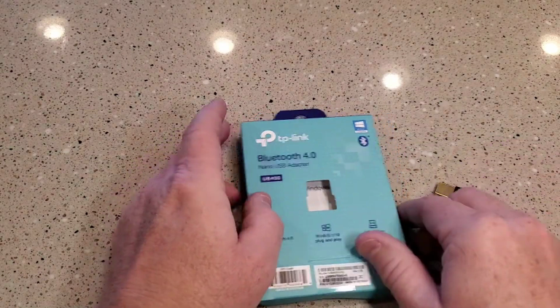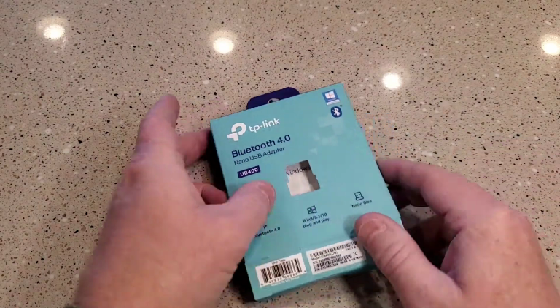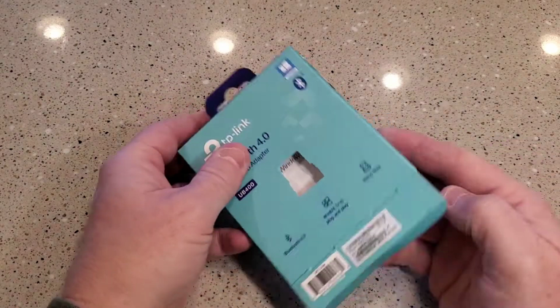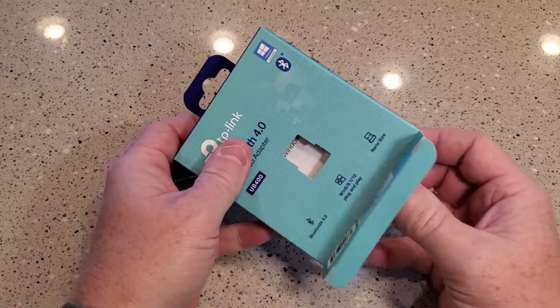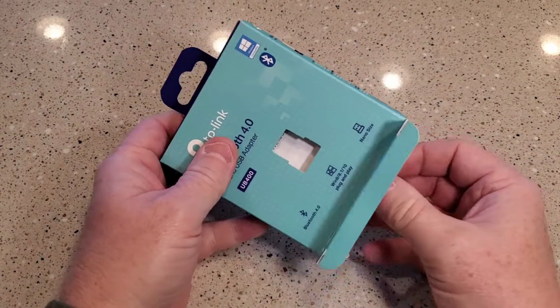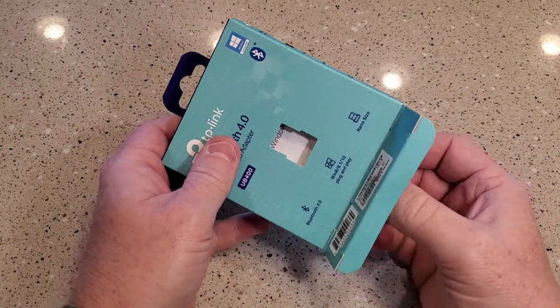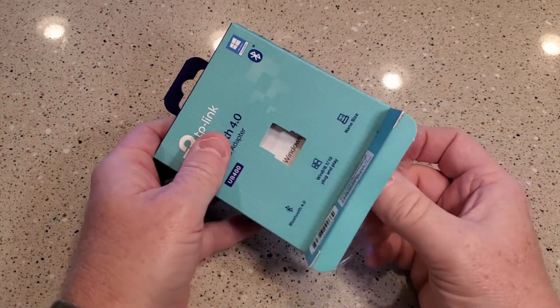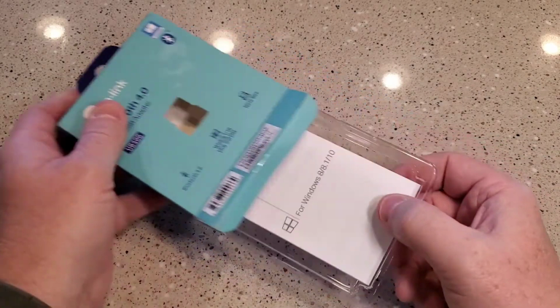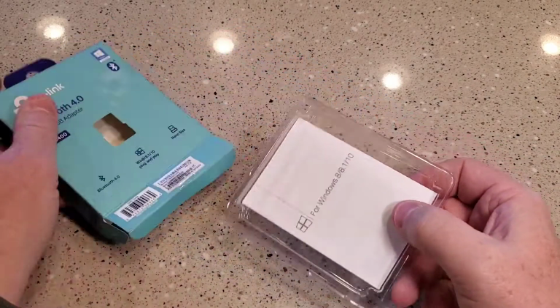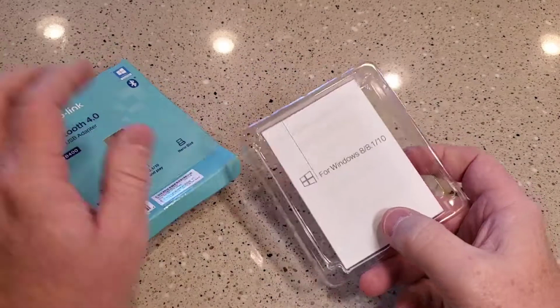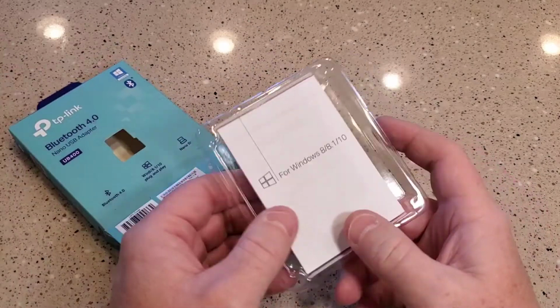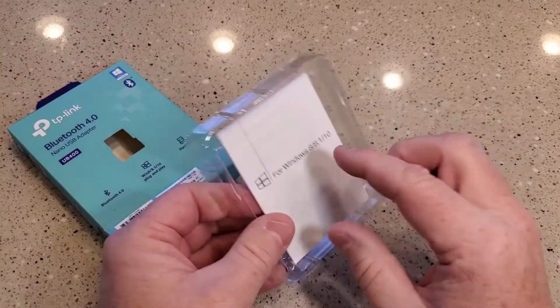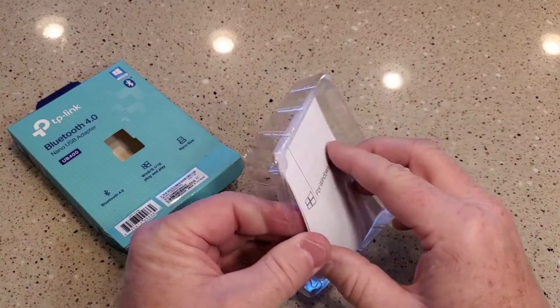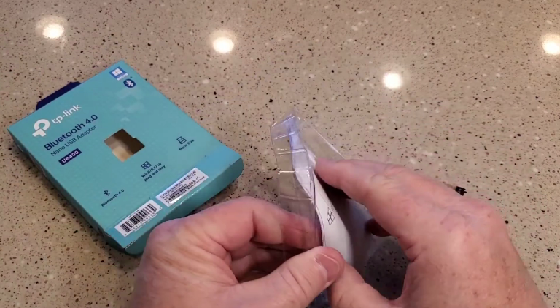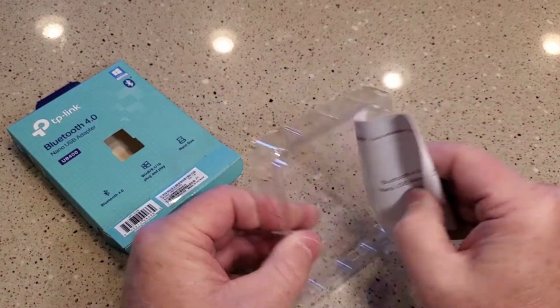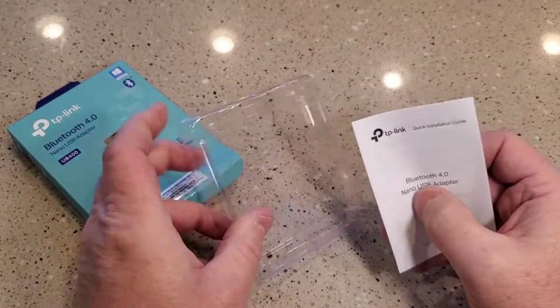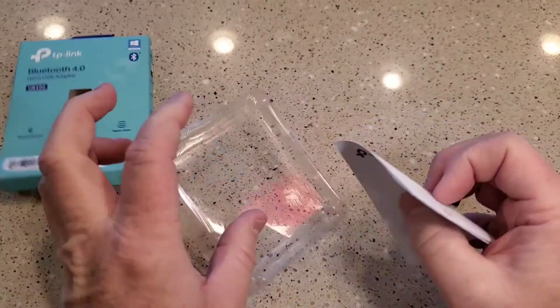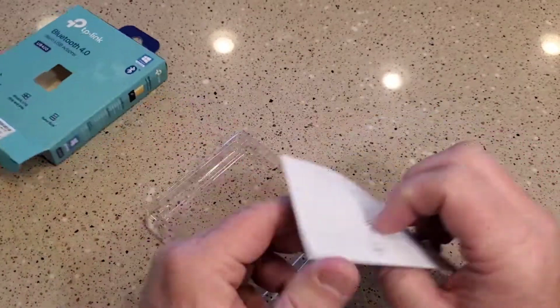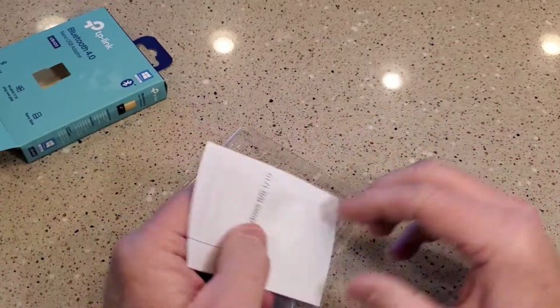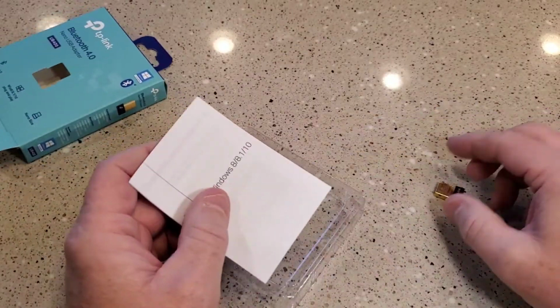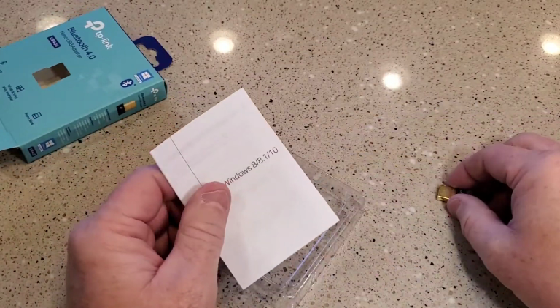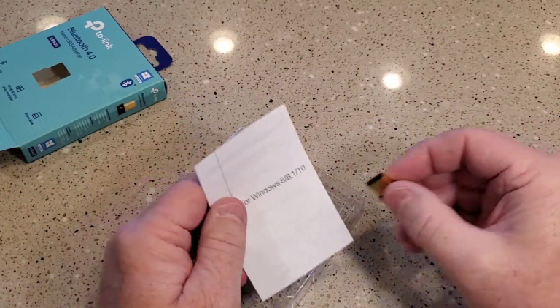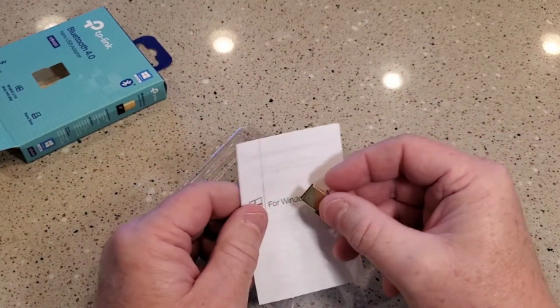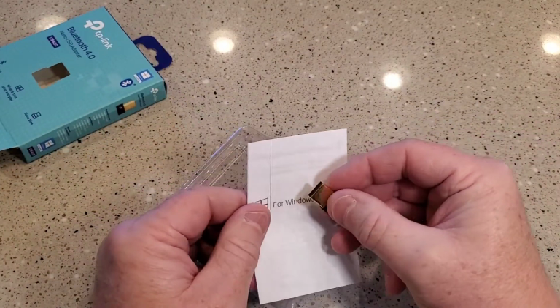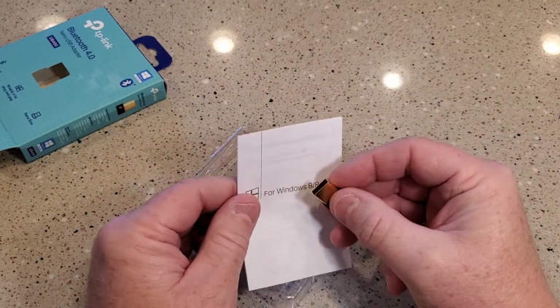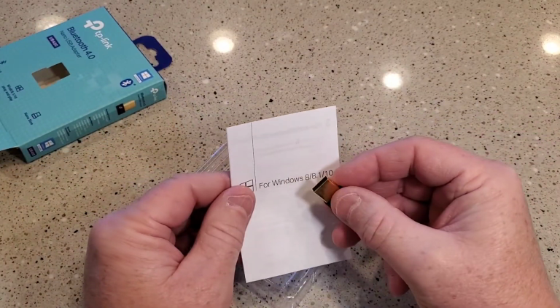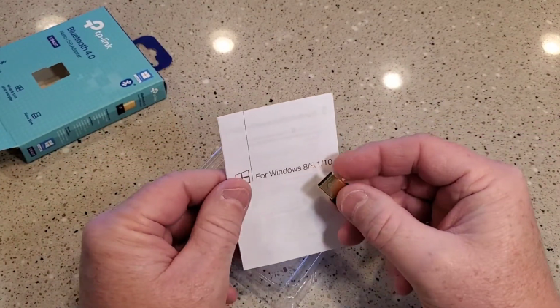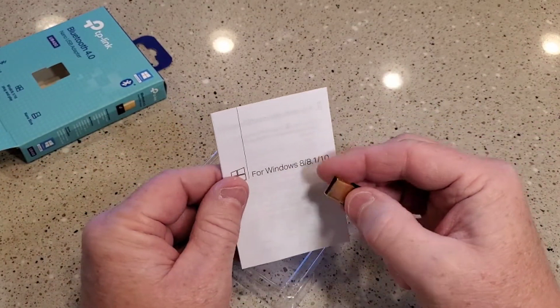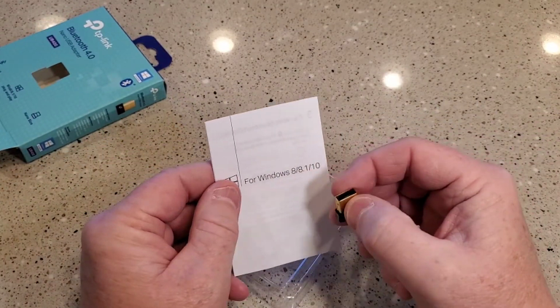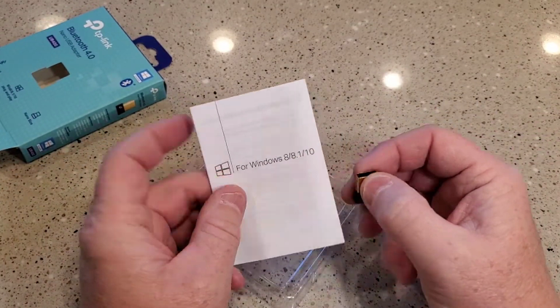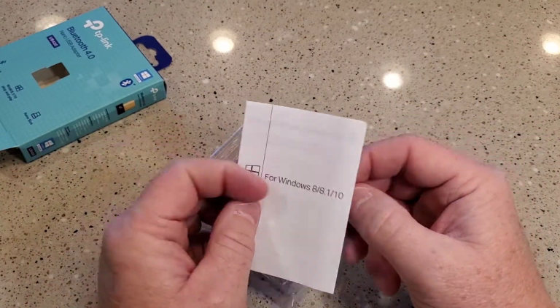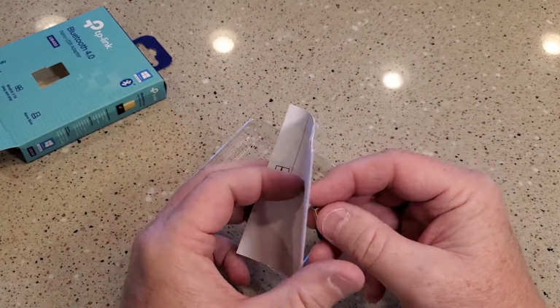When you open it up, you get this nice set of instructions and this dongle. This is all you're going to get.